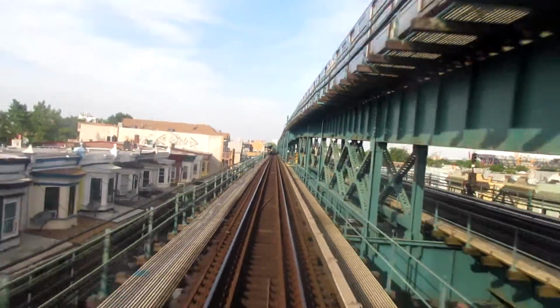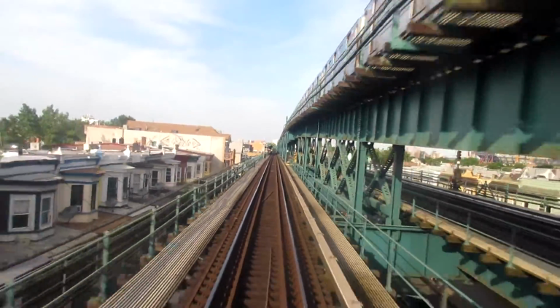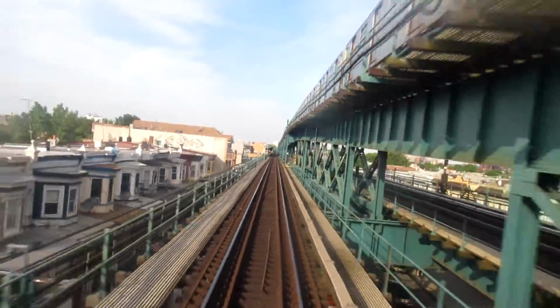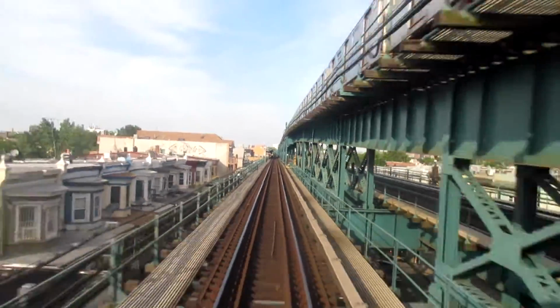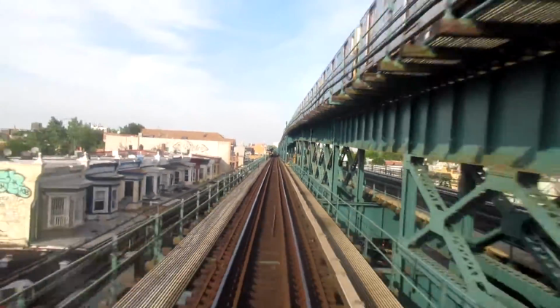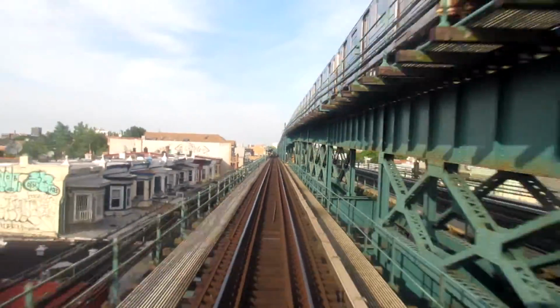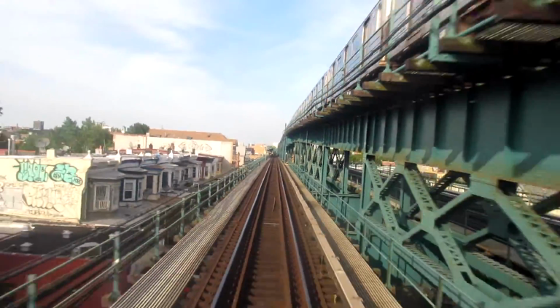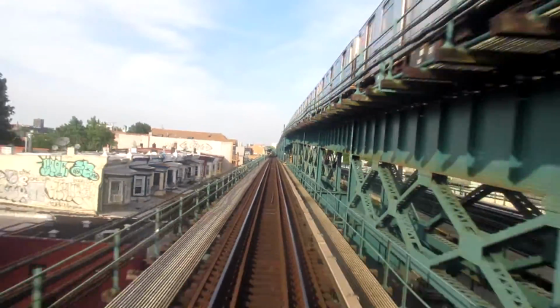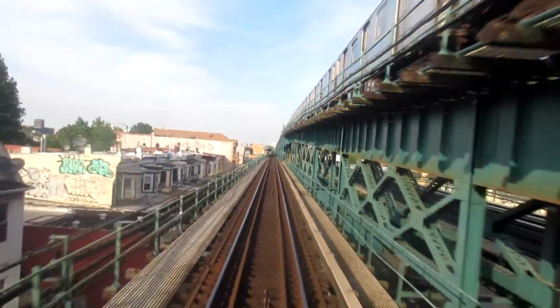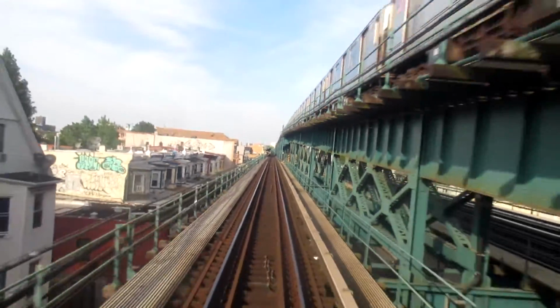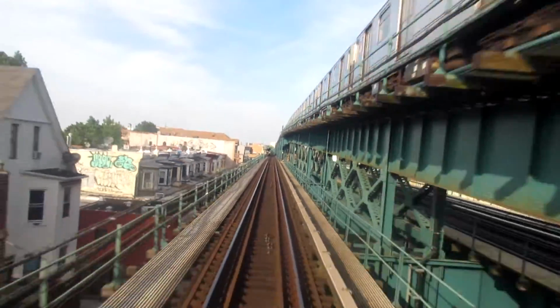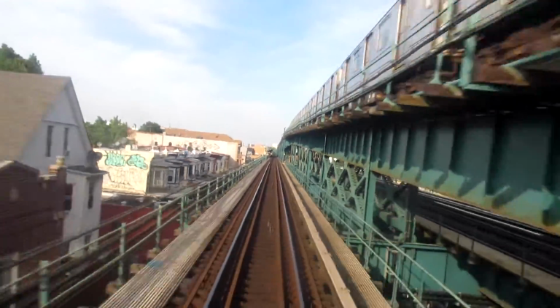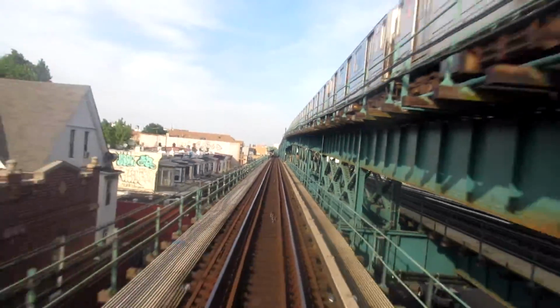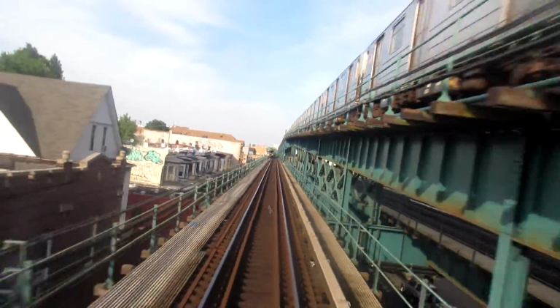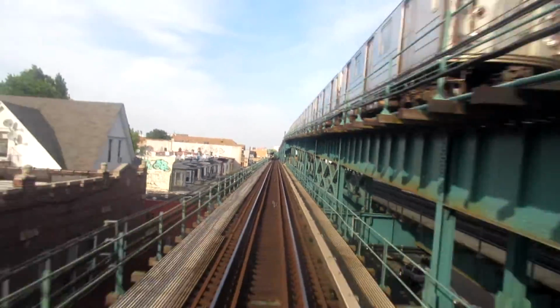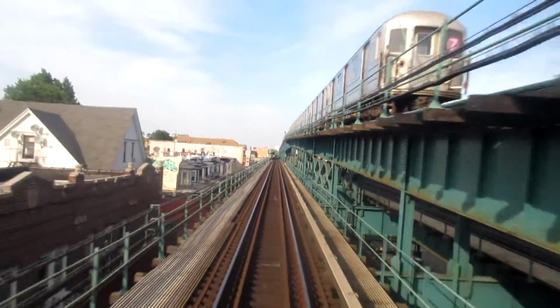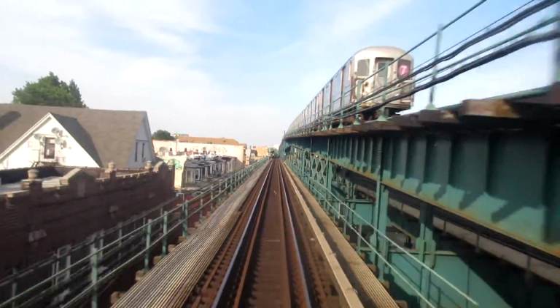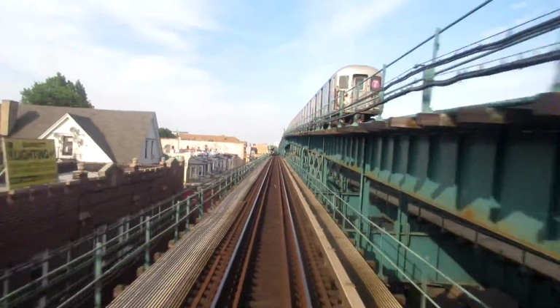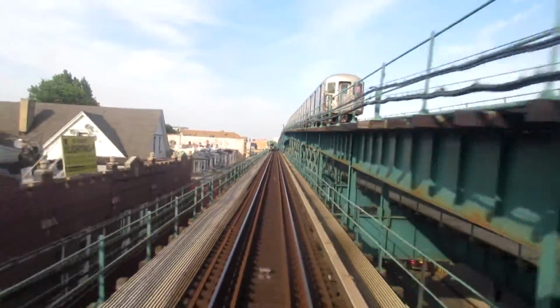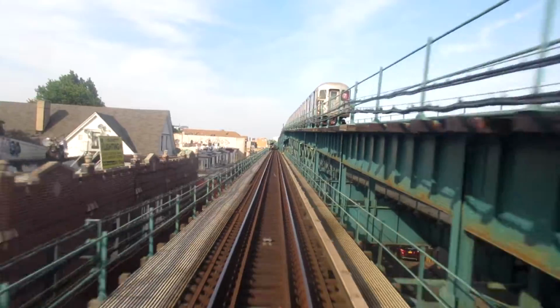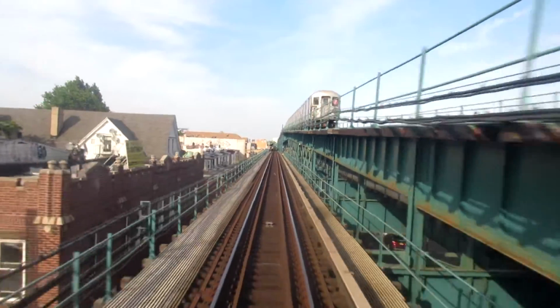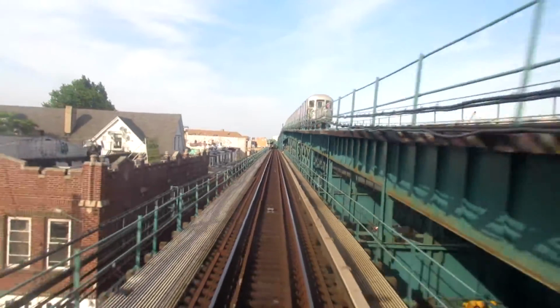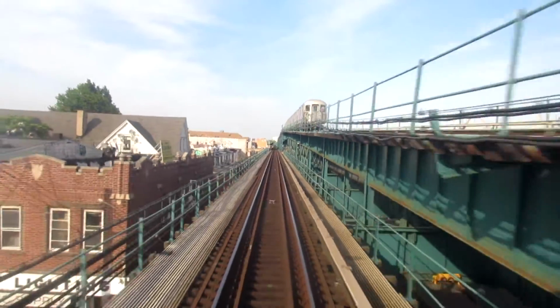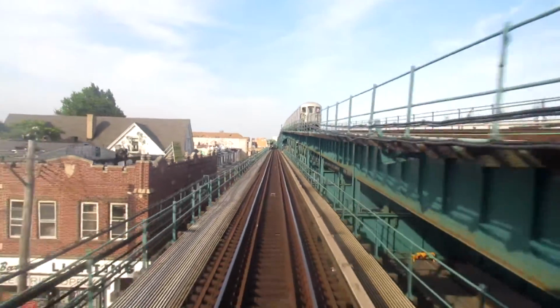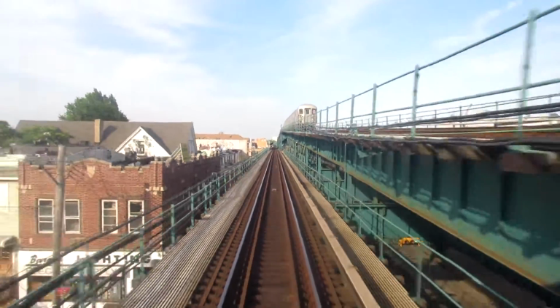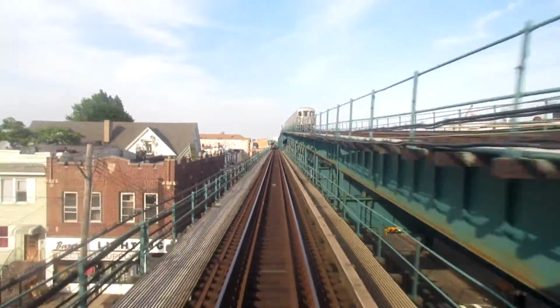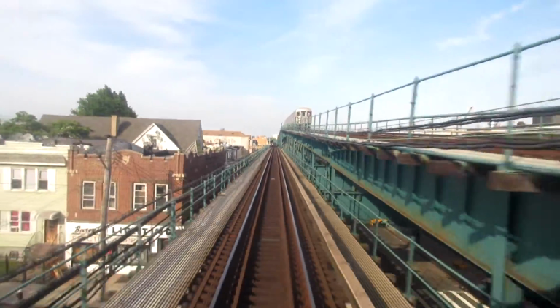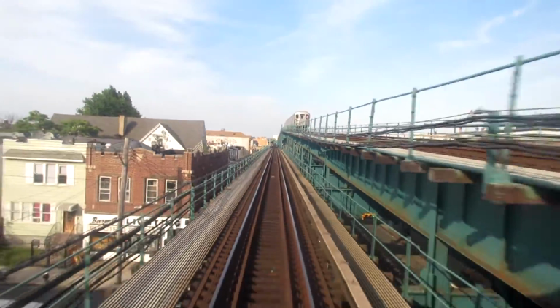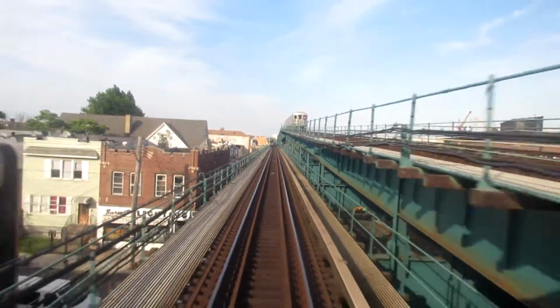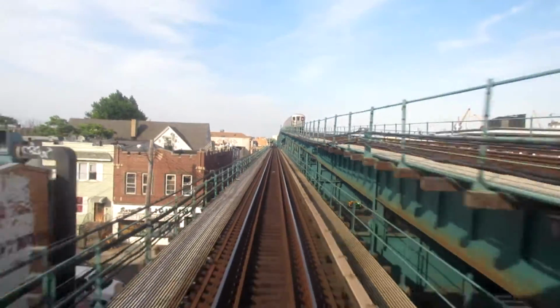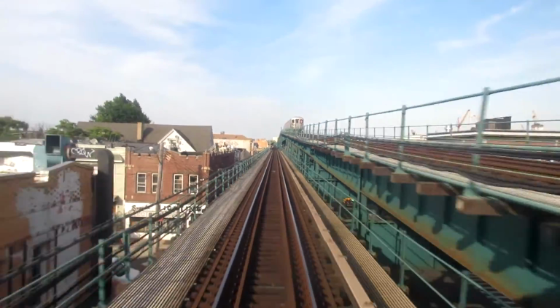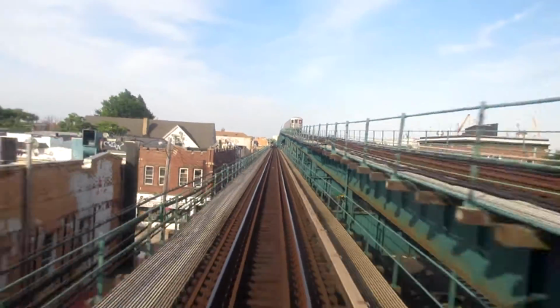And there's another express train up there, and our R62As.